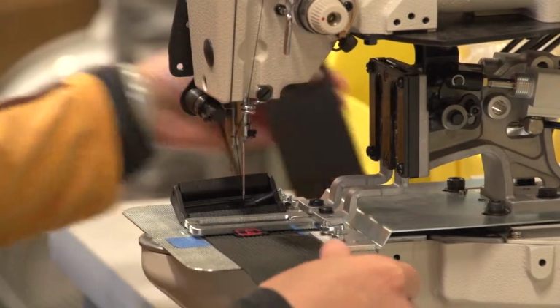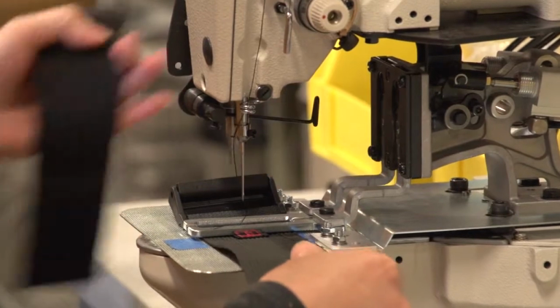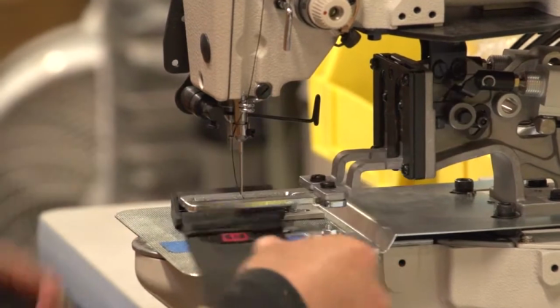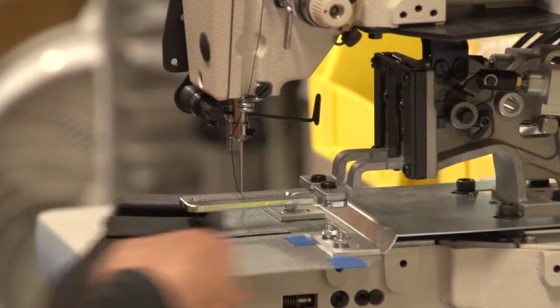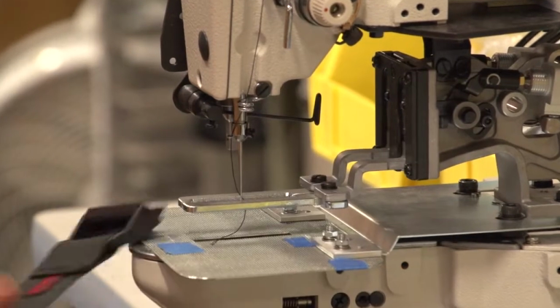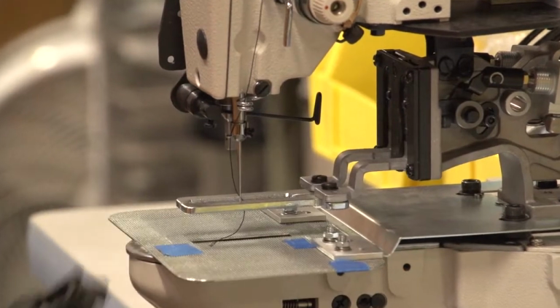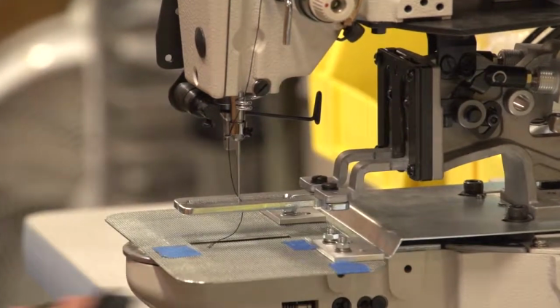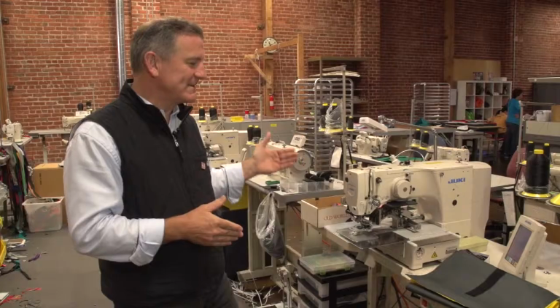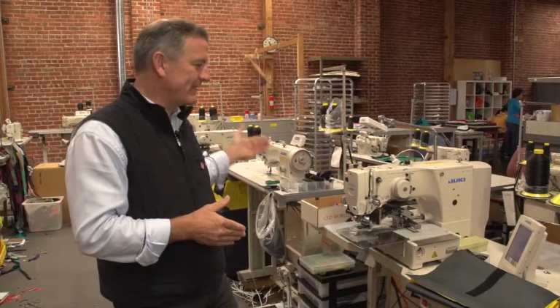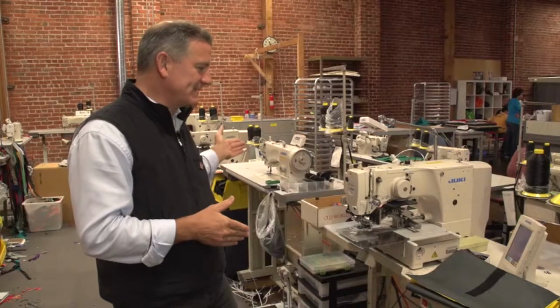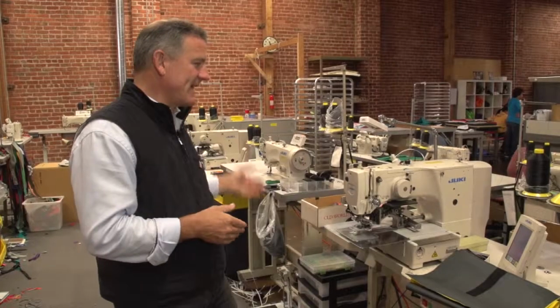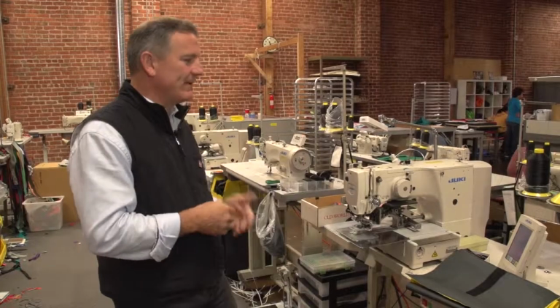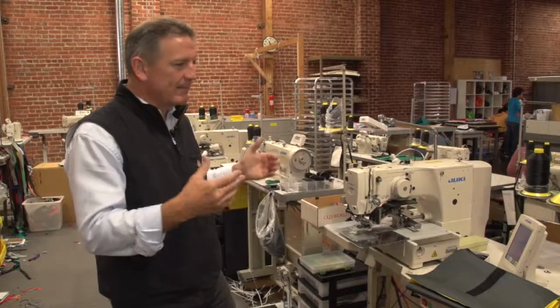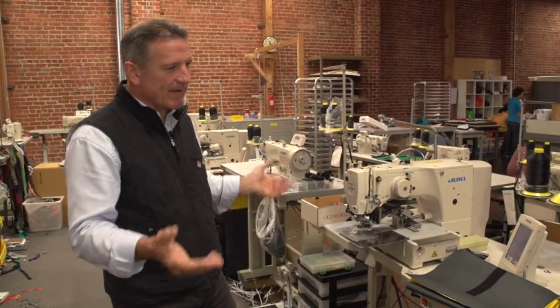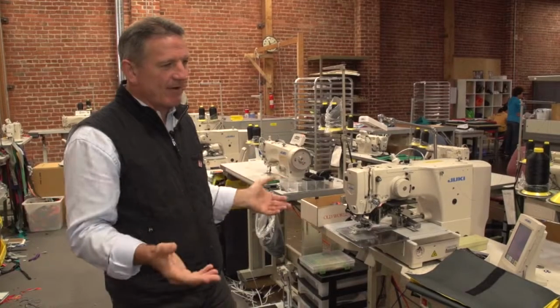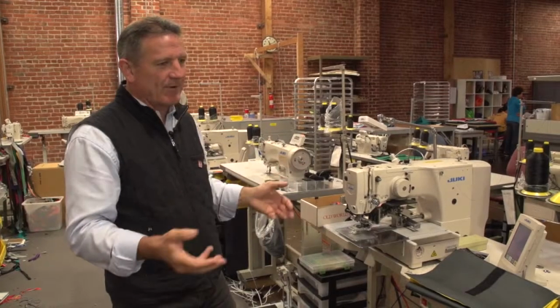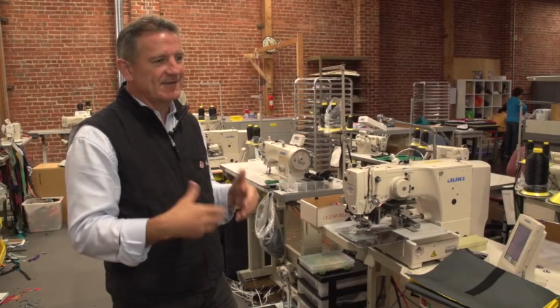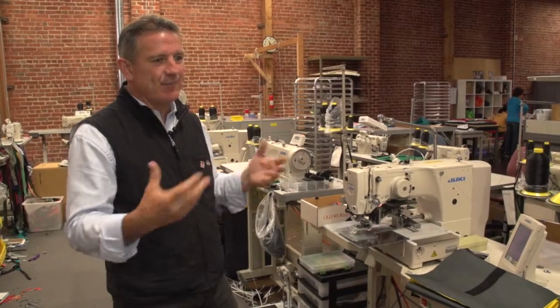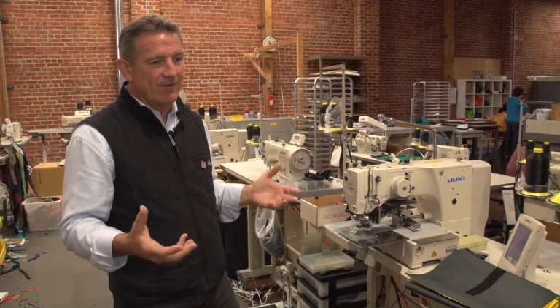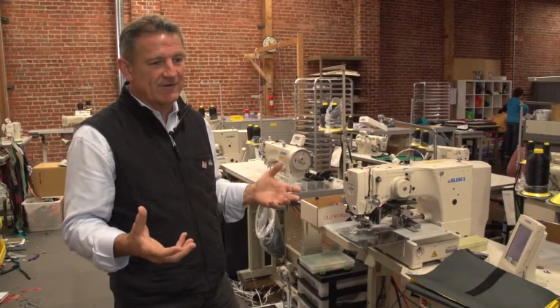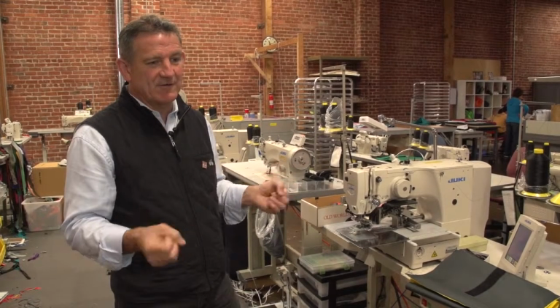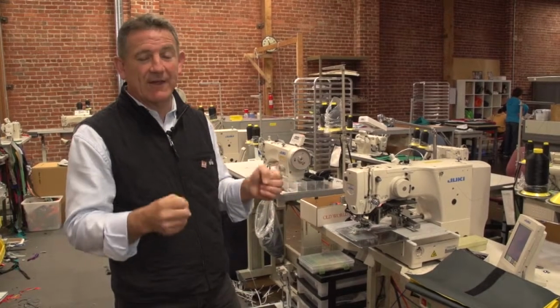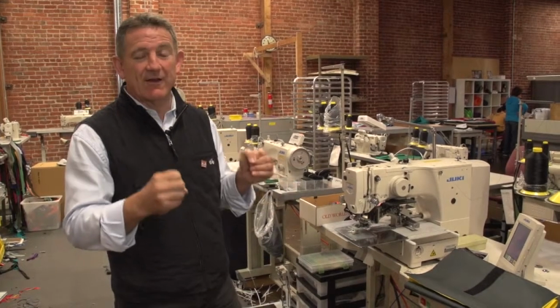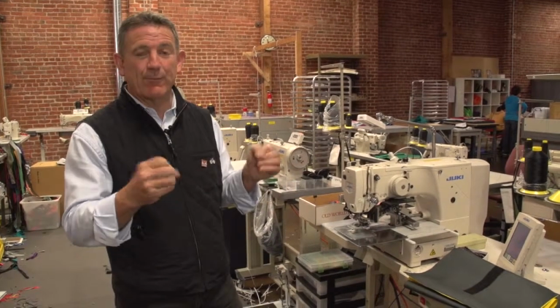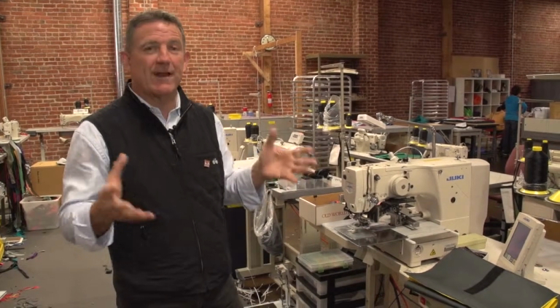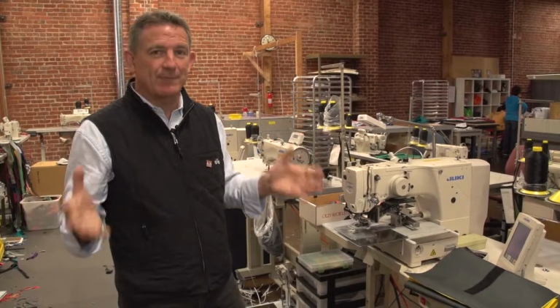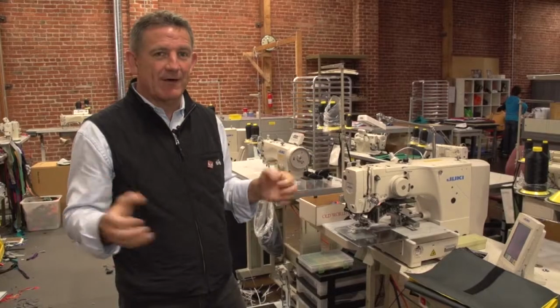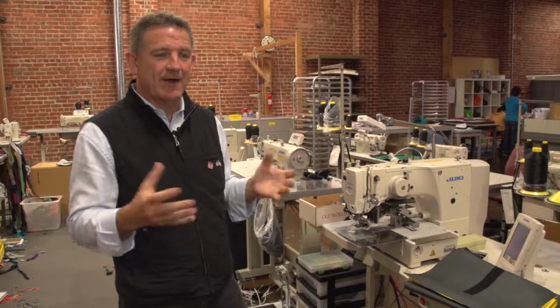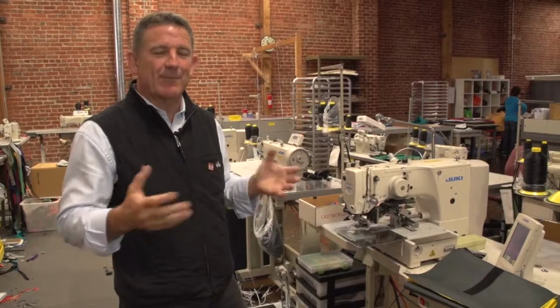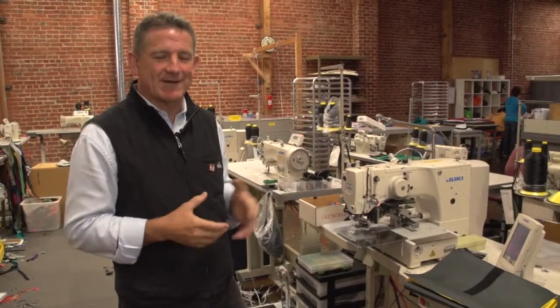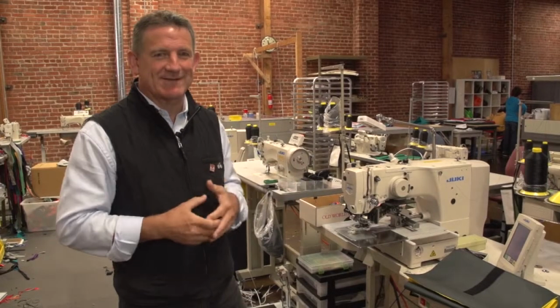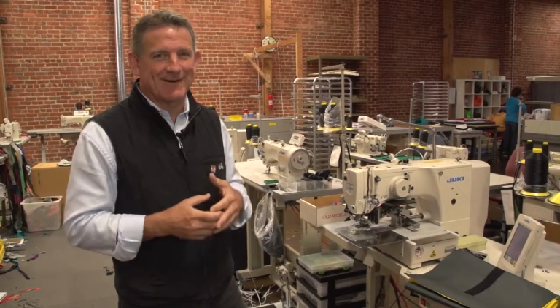Here we are, one step at a time, making our process more efficient and making our product and our process better.